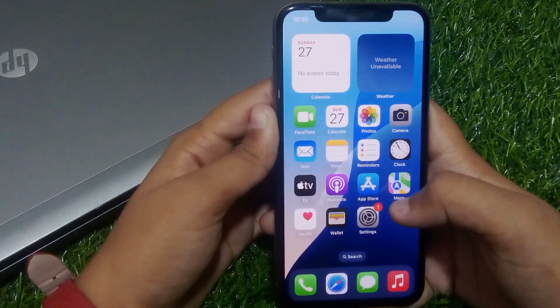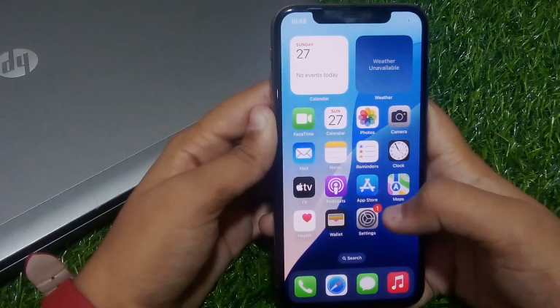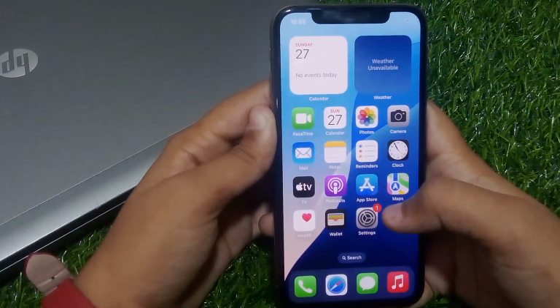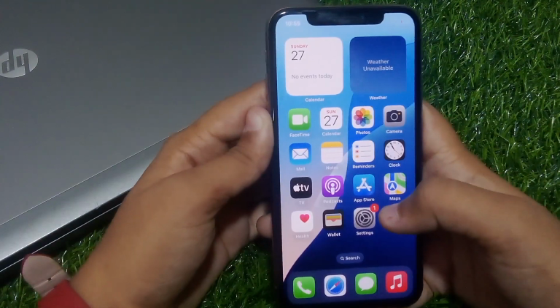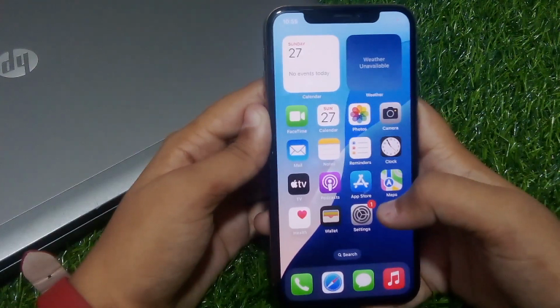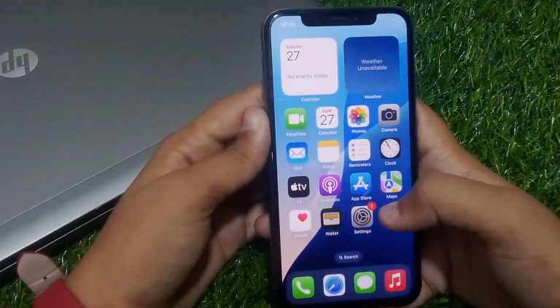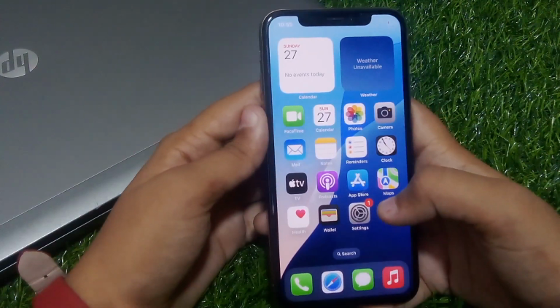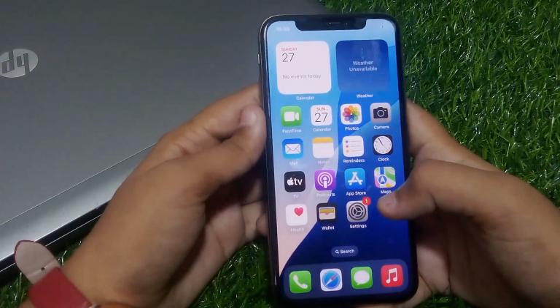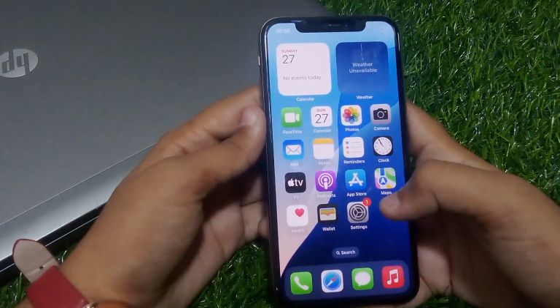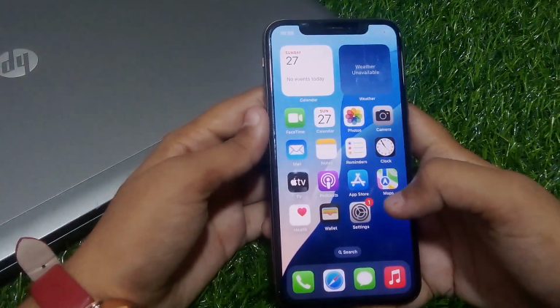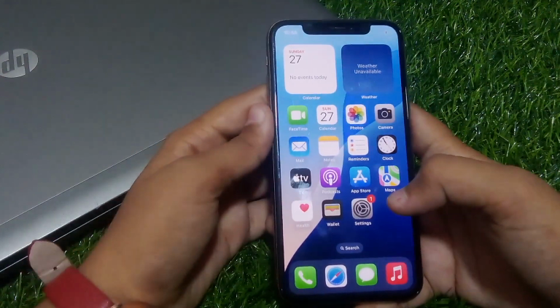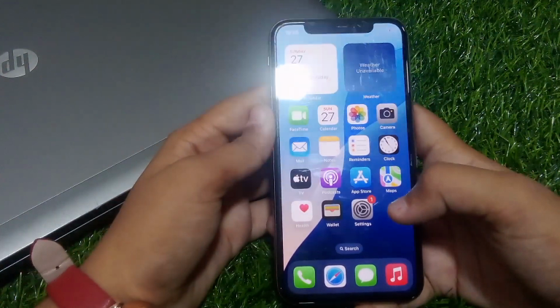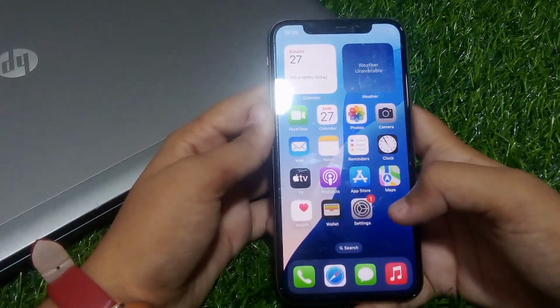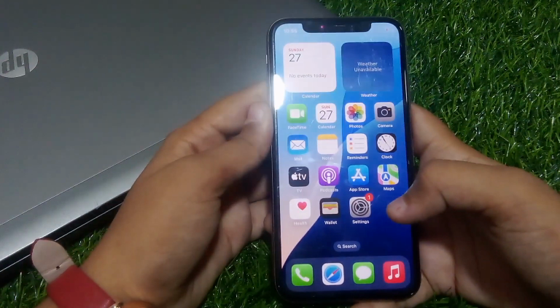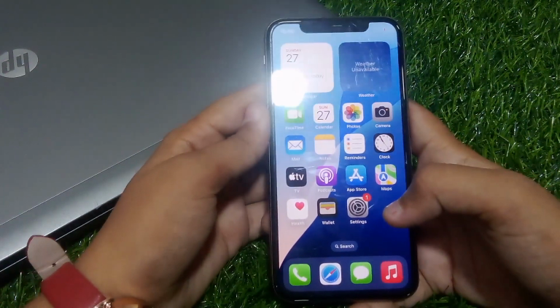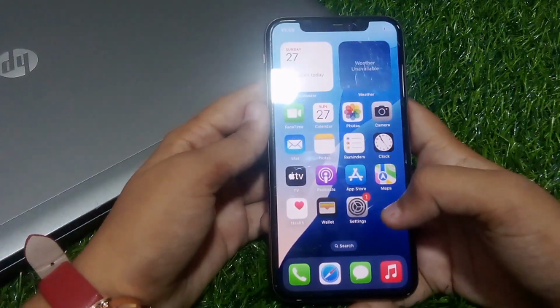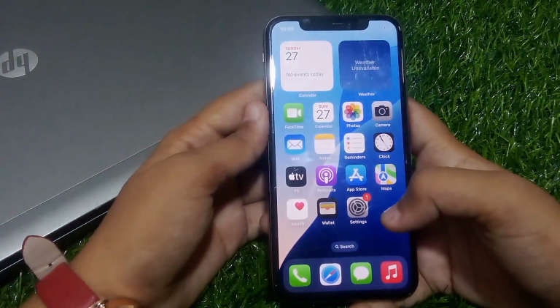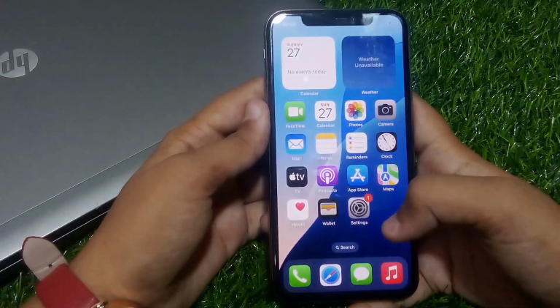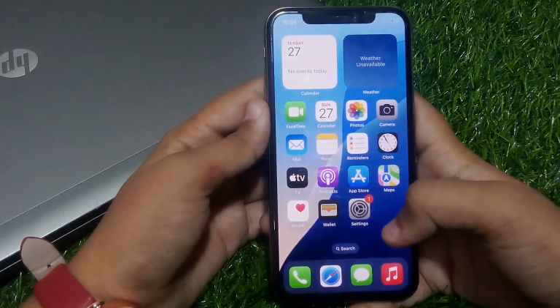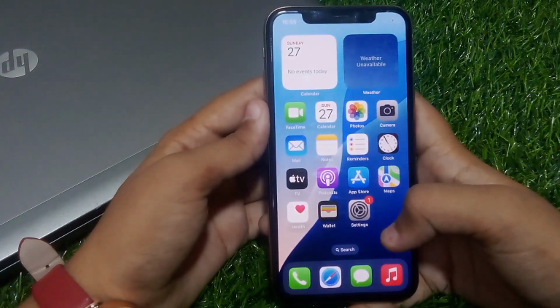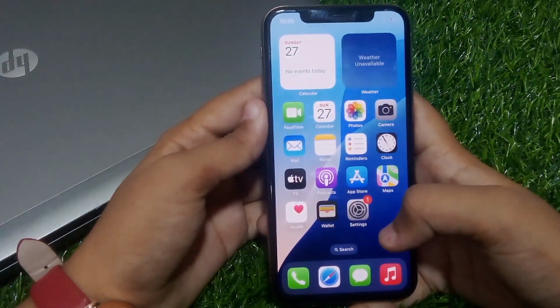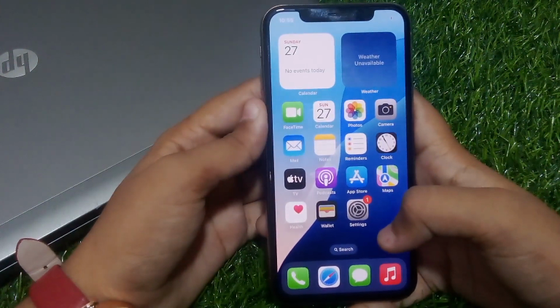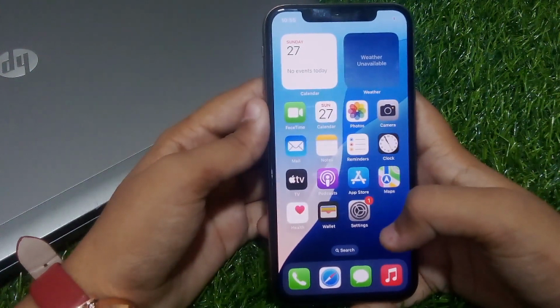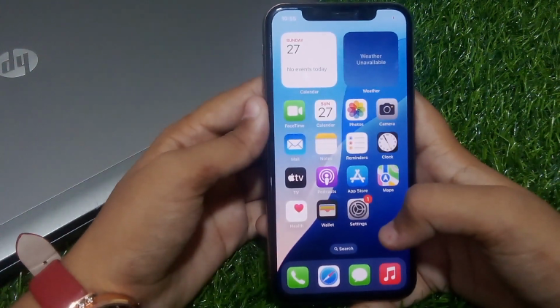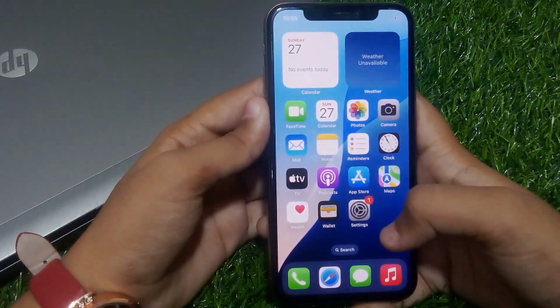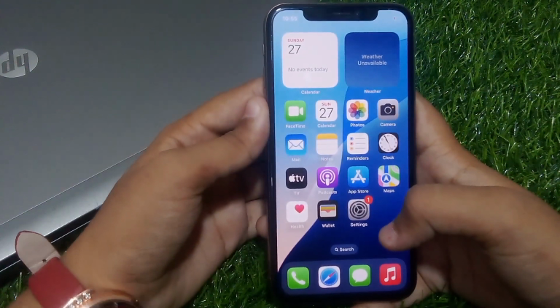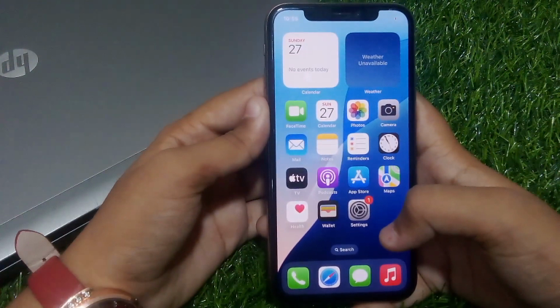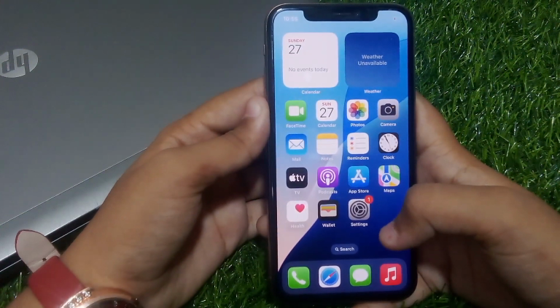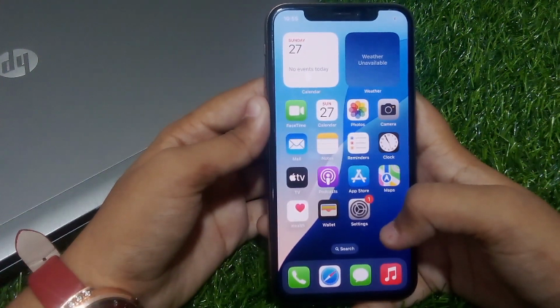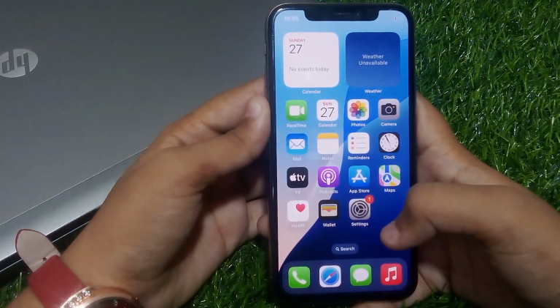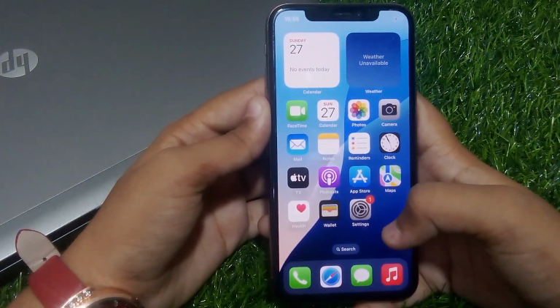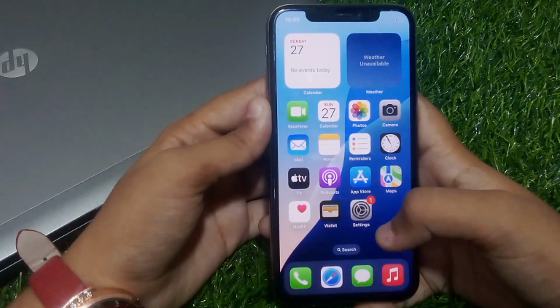If all solutions are not working on your iPhone, simply contact Apple support at apple.com and fix your problem.